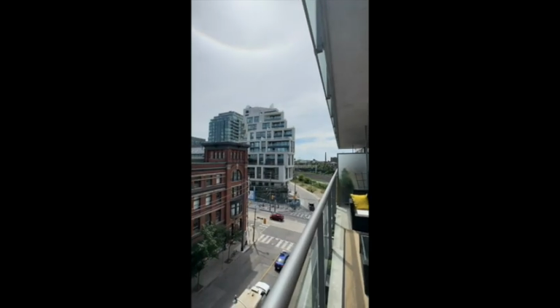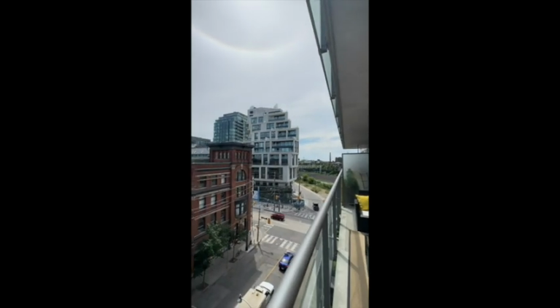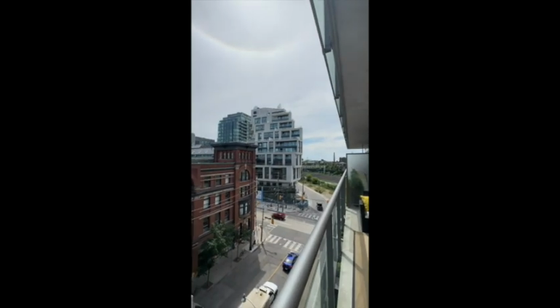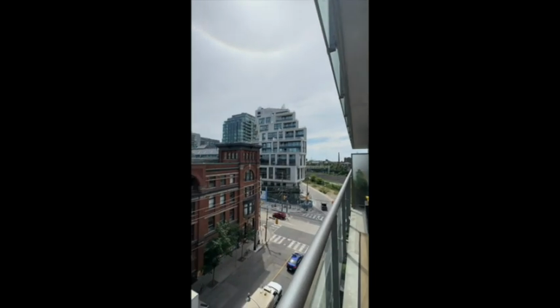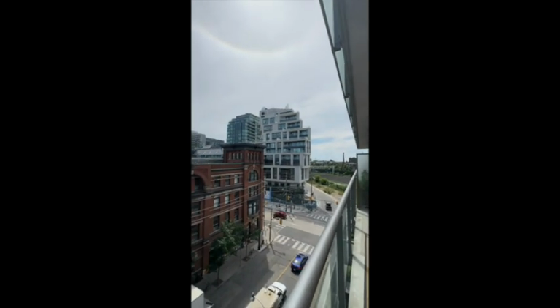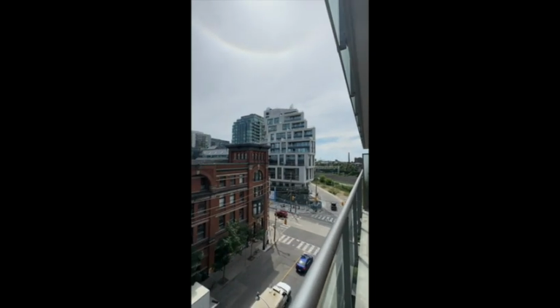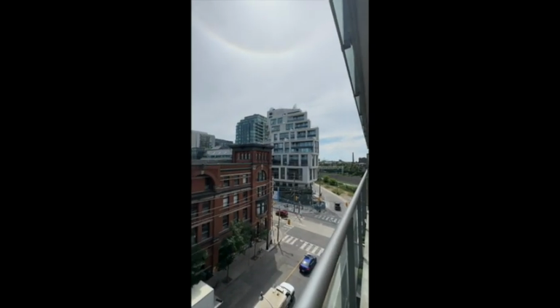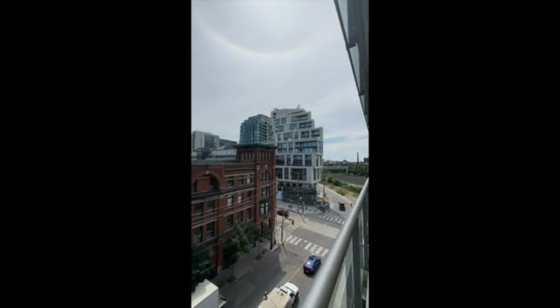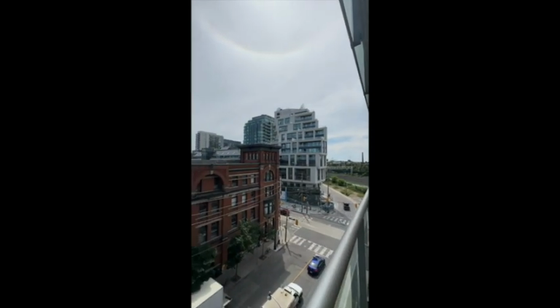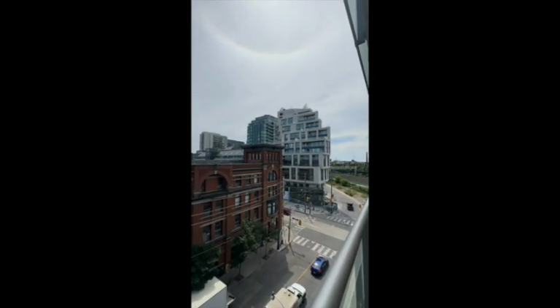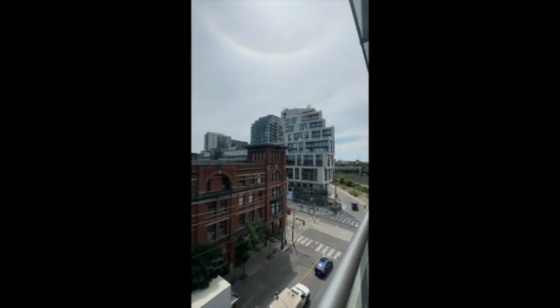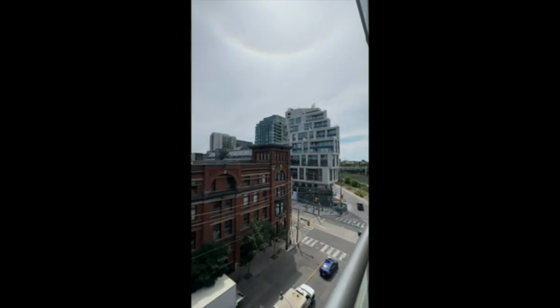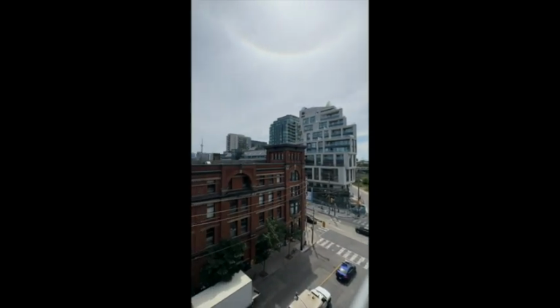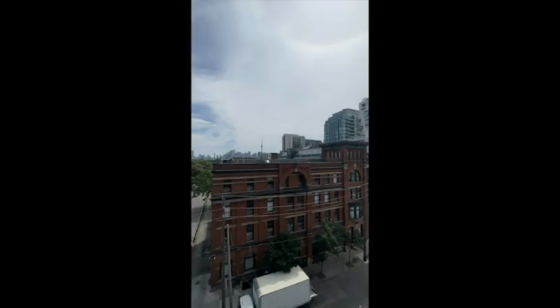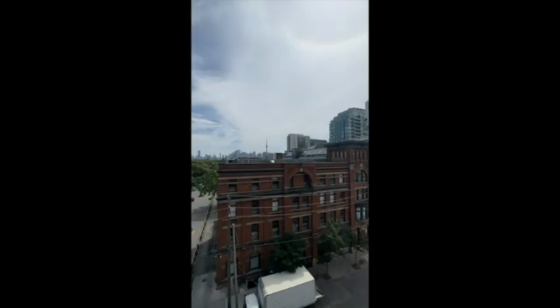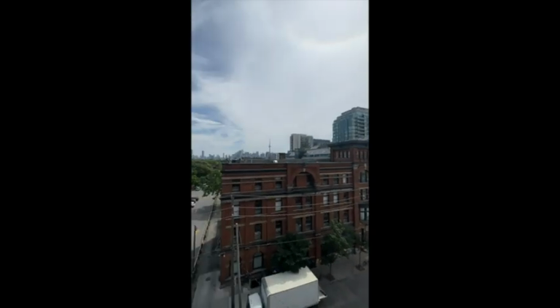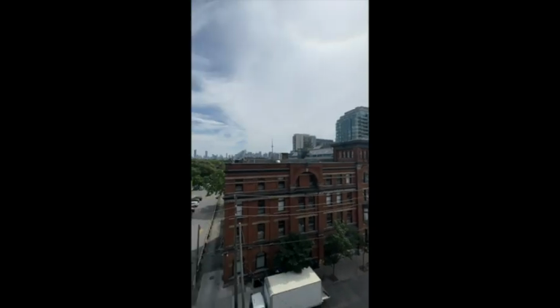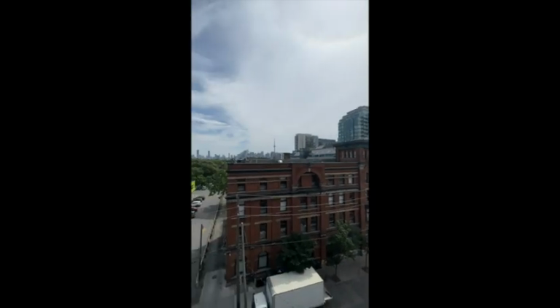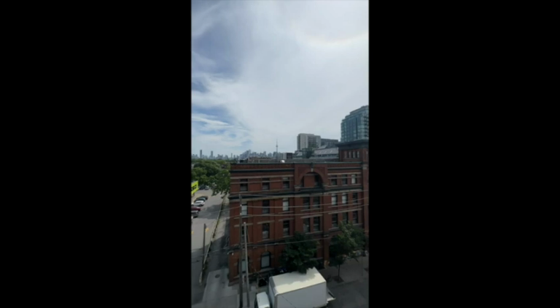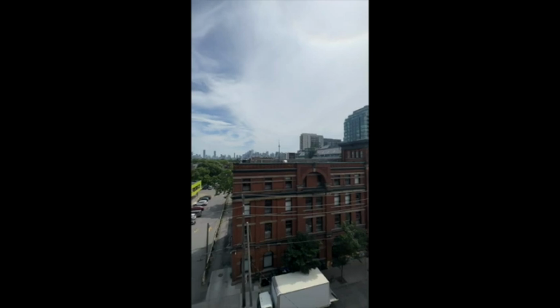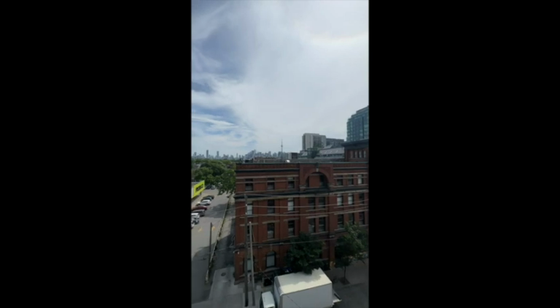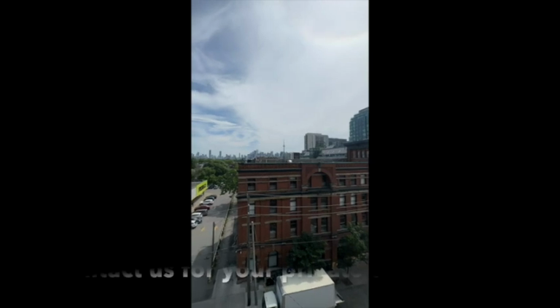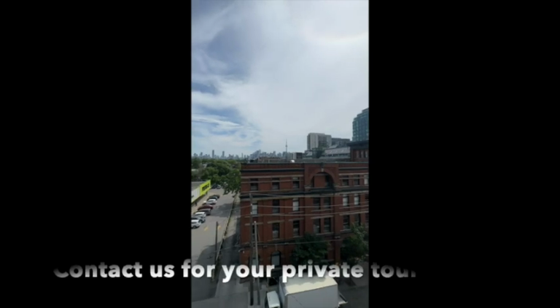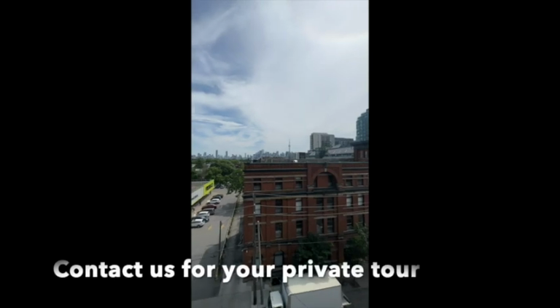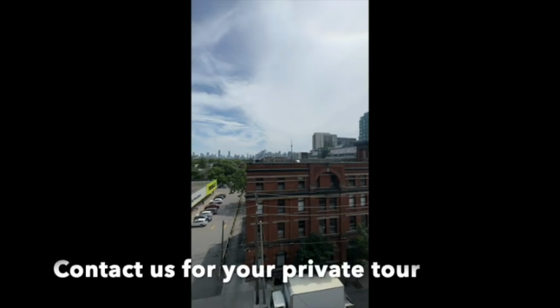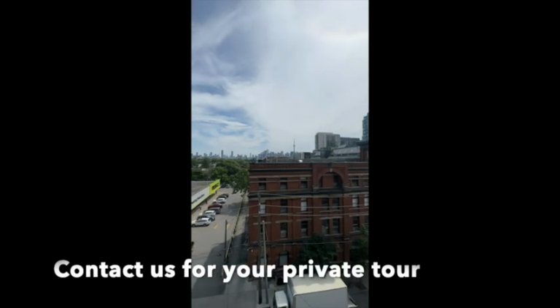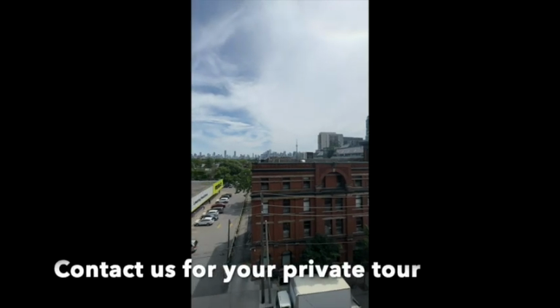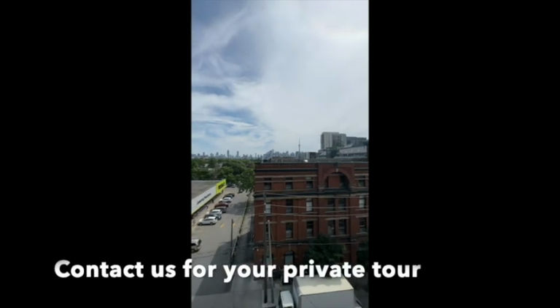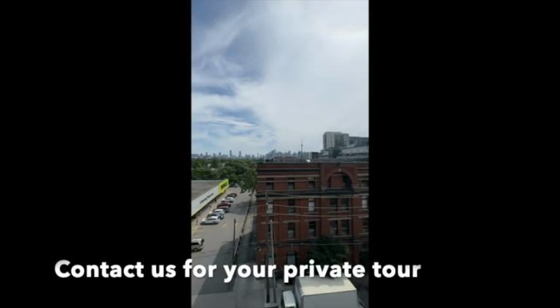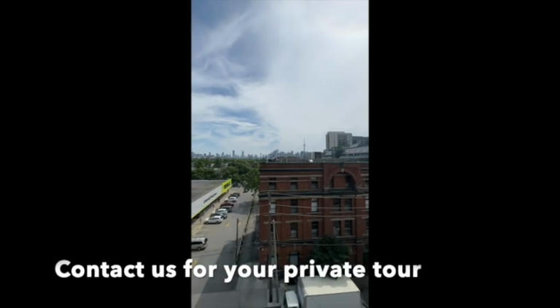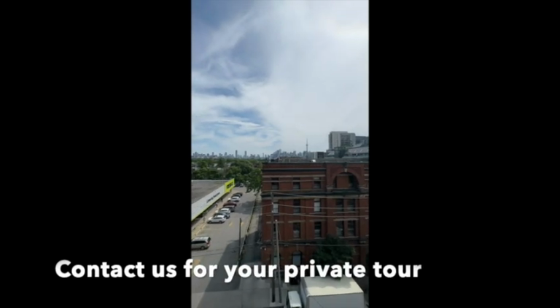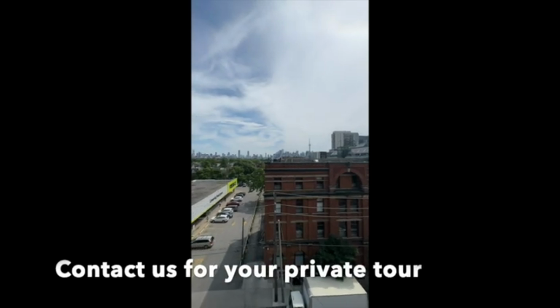The balcony overlooks the city with unobstructed views — and oh look, there's the CN Tower. And it's just steps to get your groceries, too.